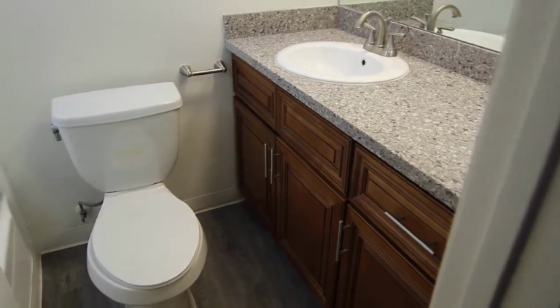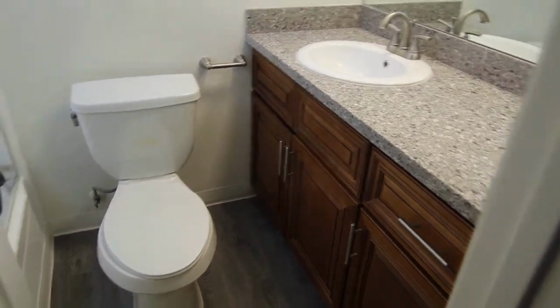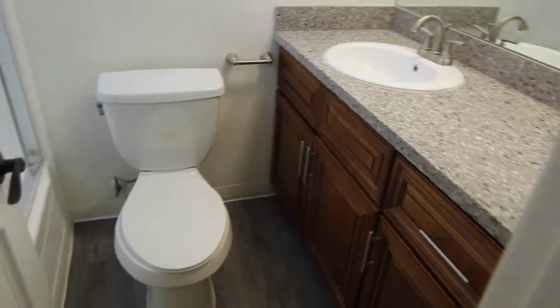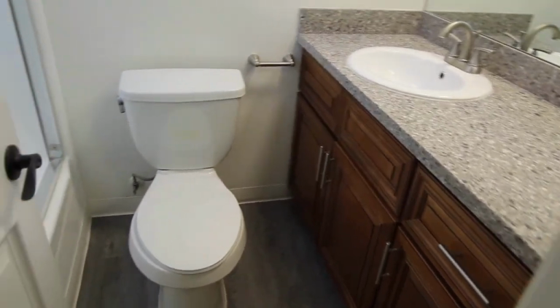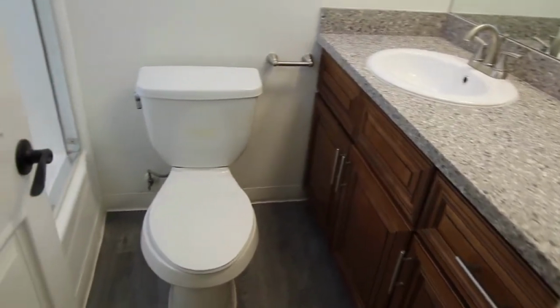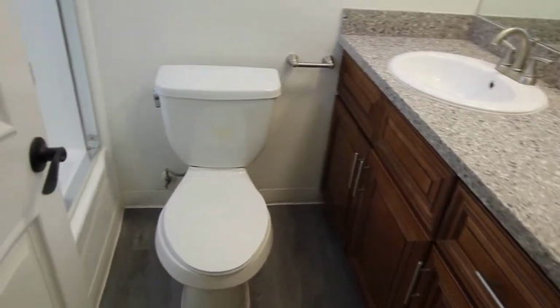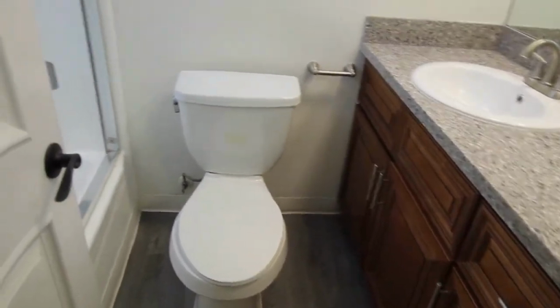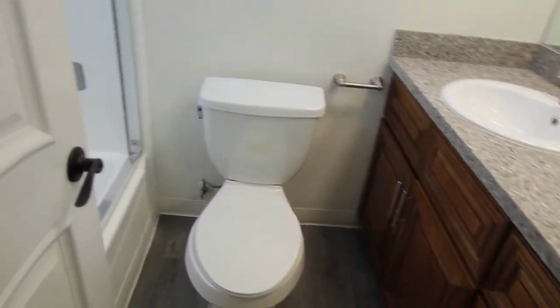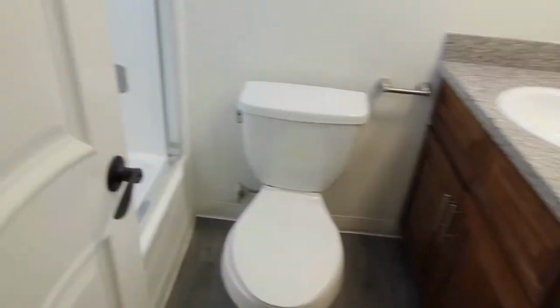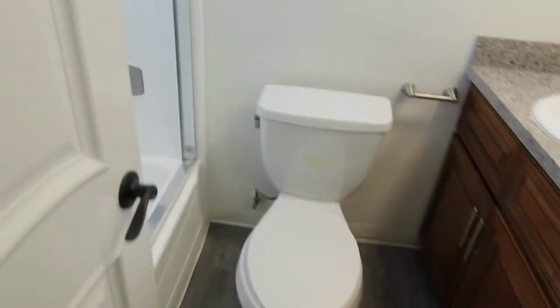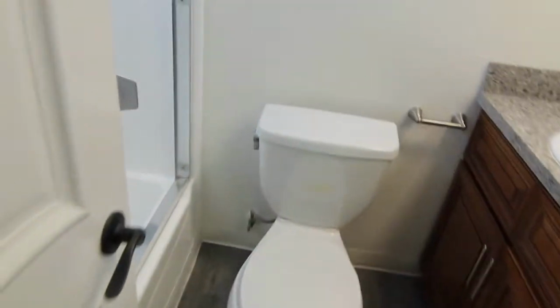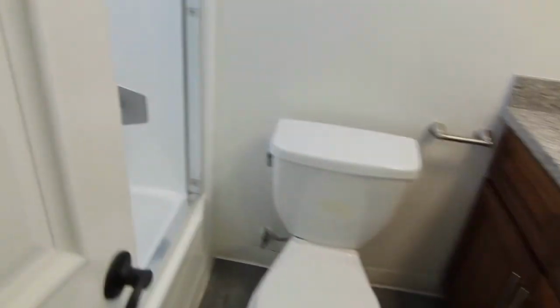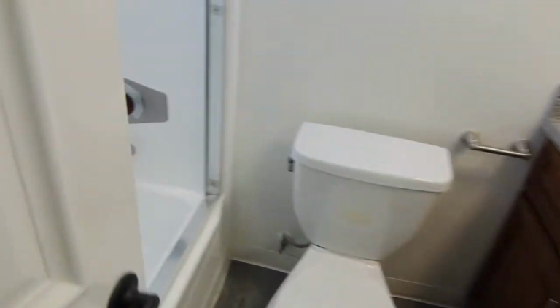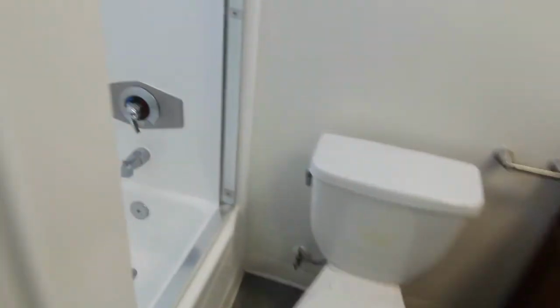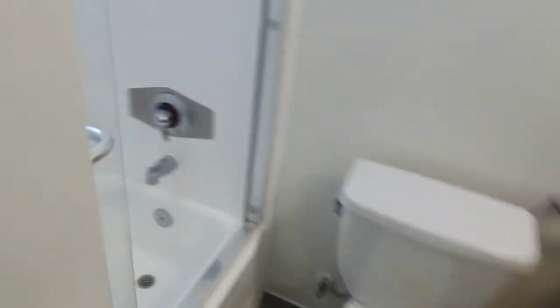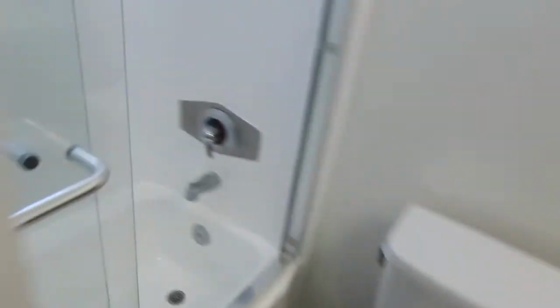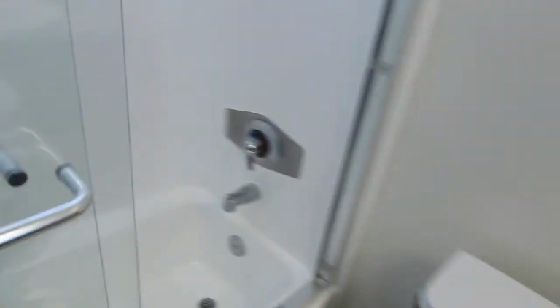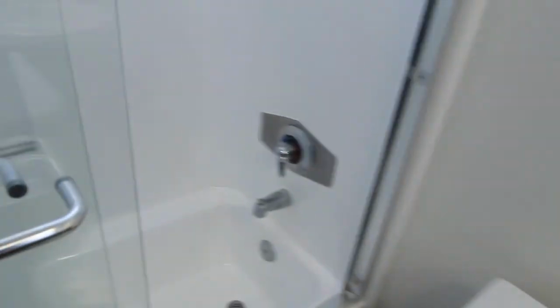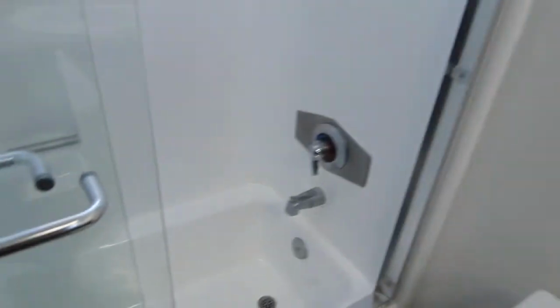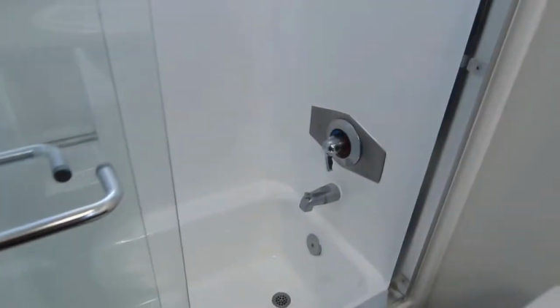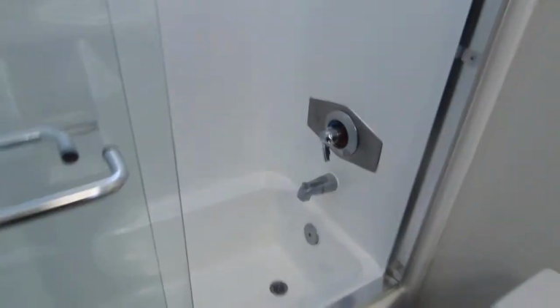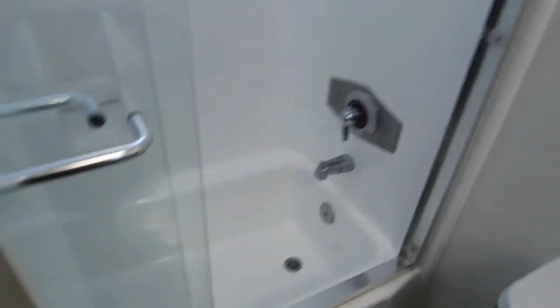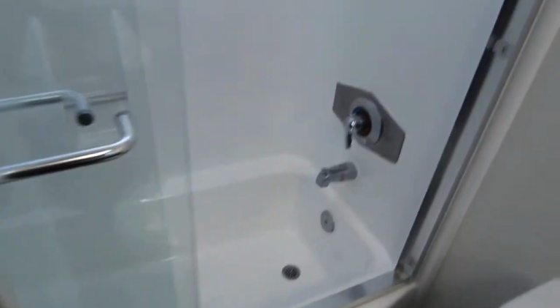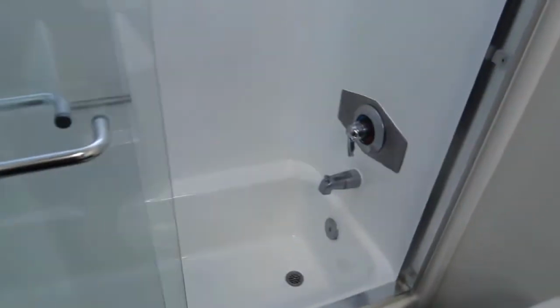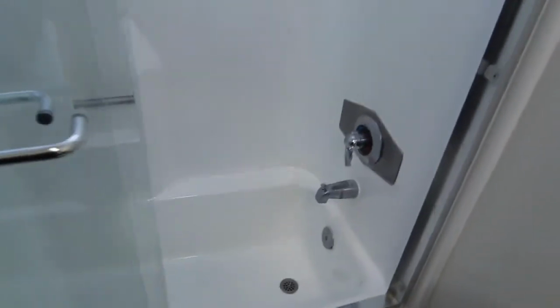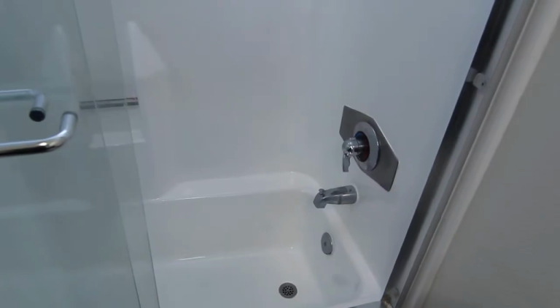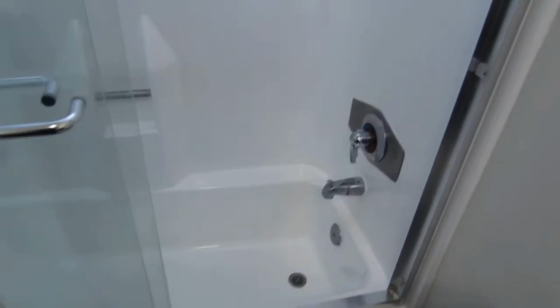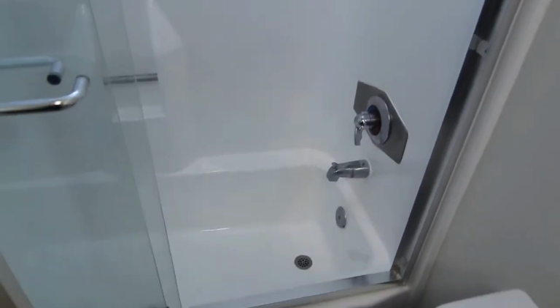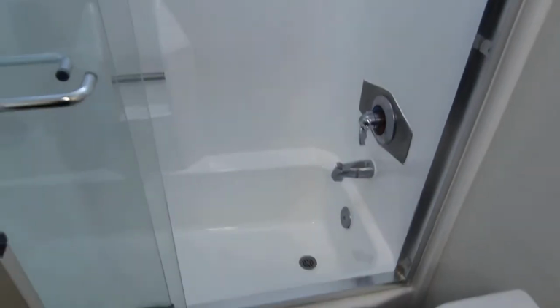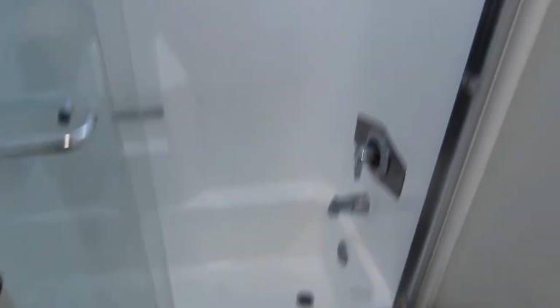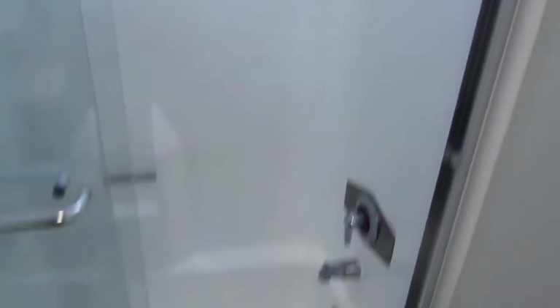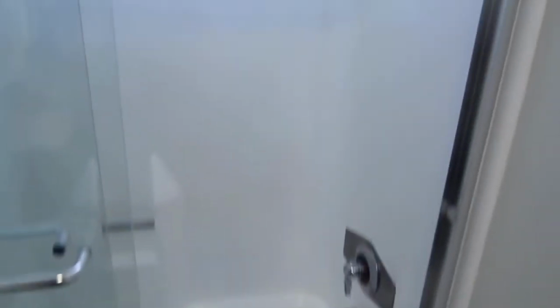And then finally we have the bathroom, with a vanity, toilet, and a shower bath combo right there.